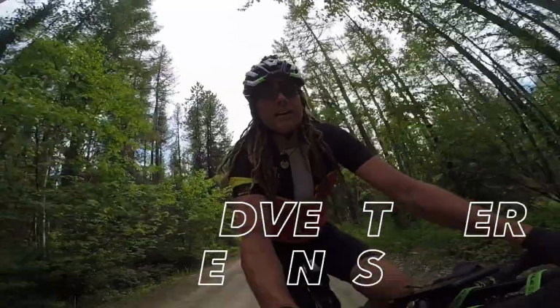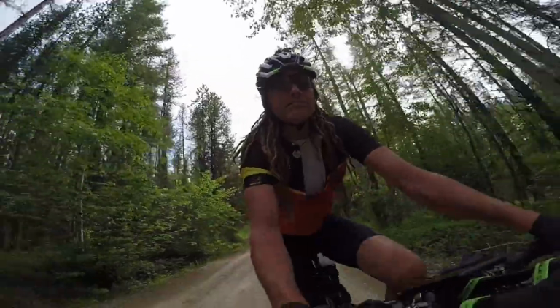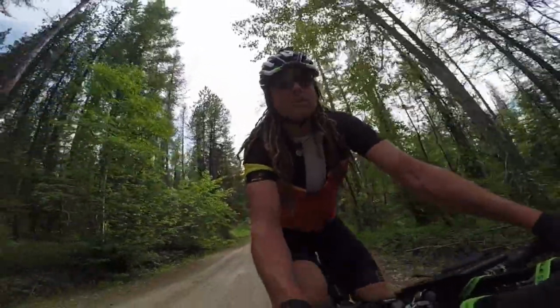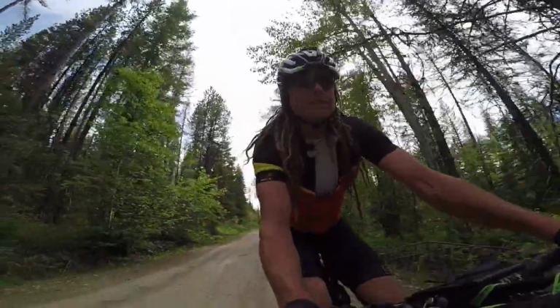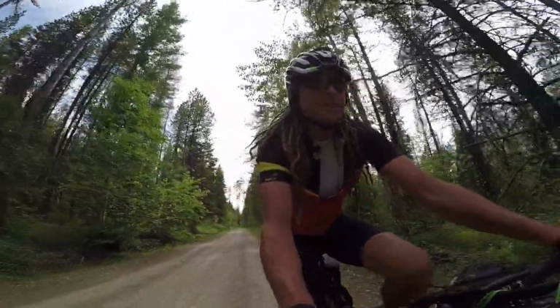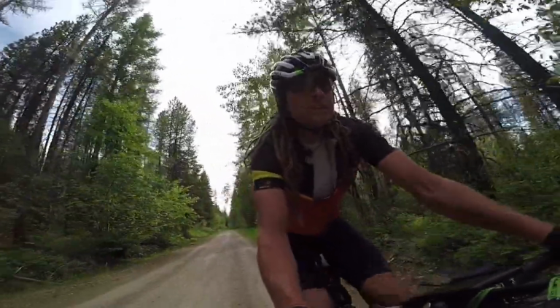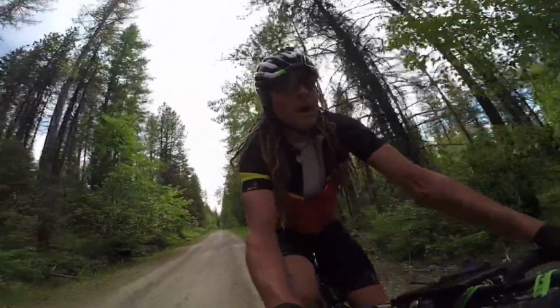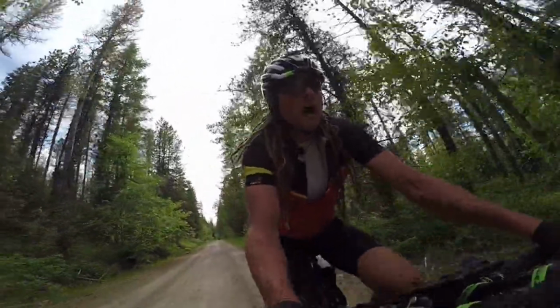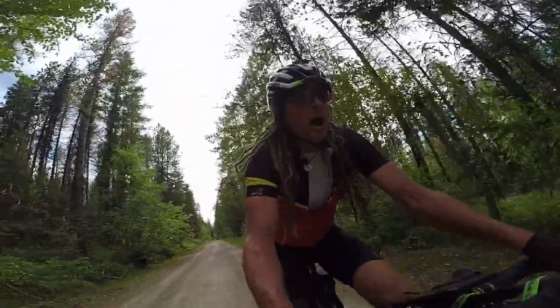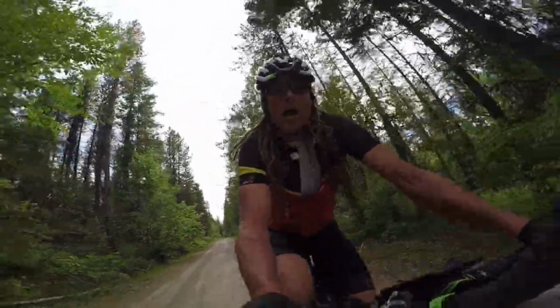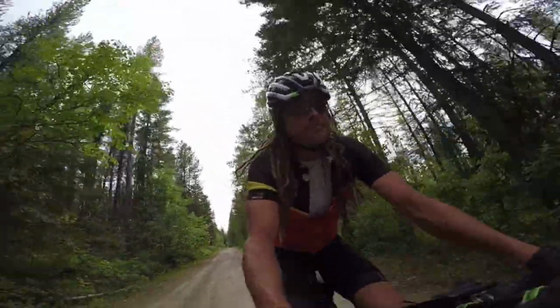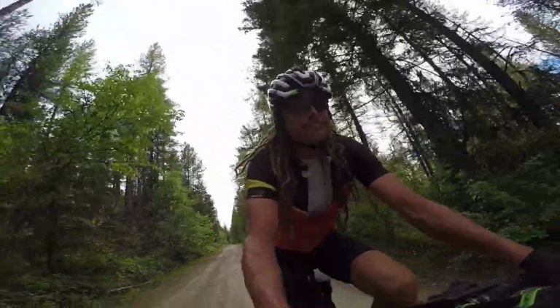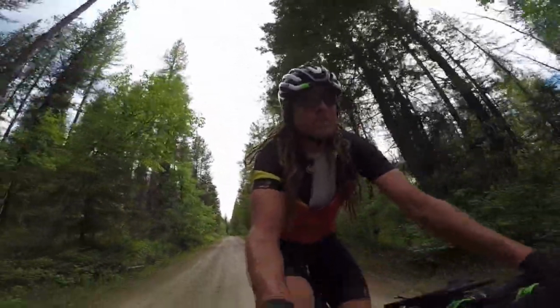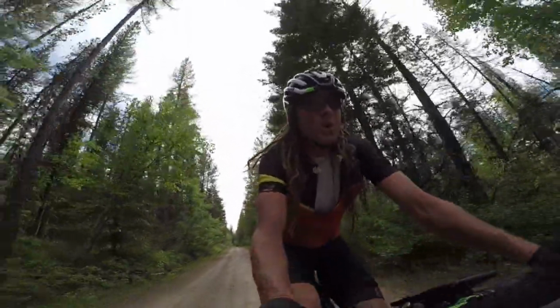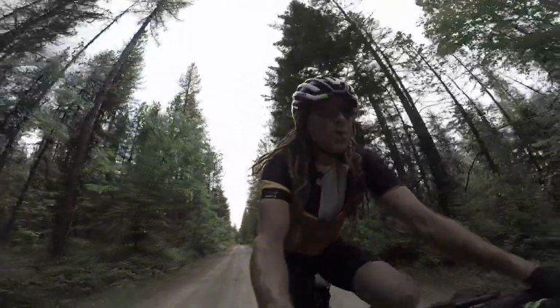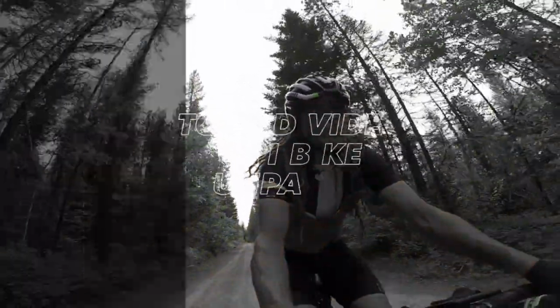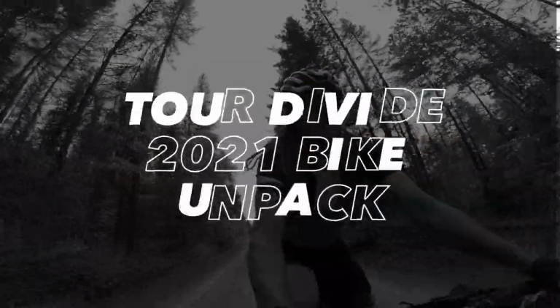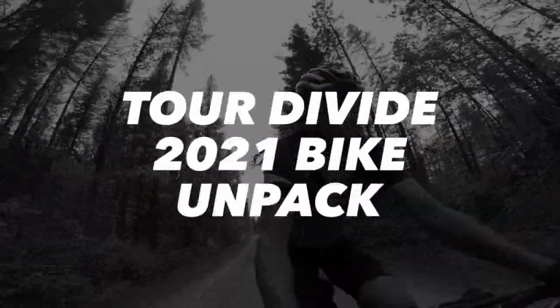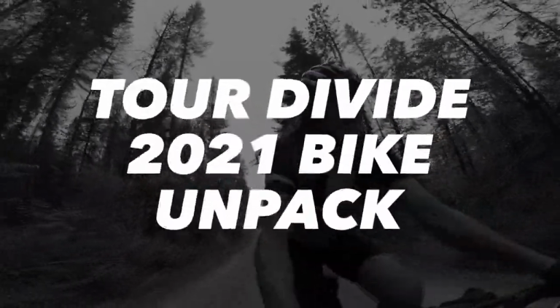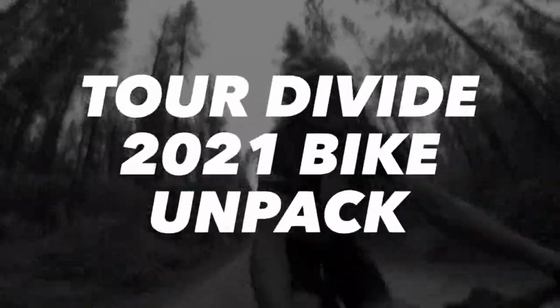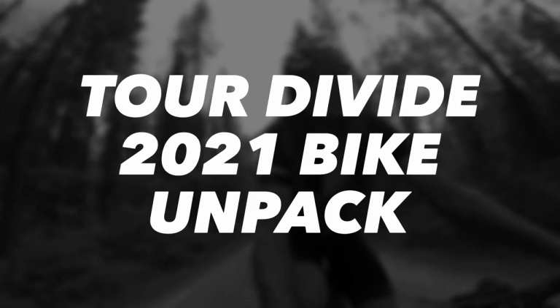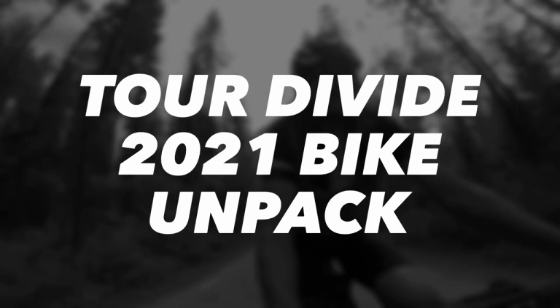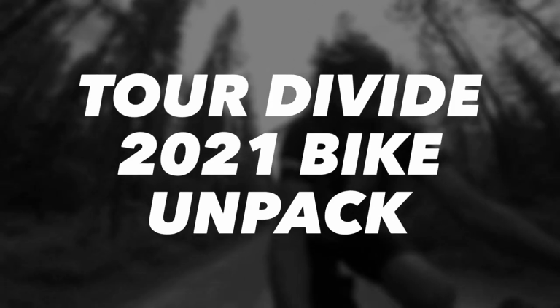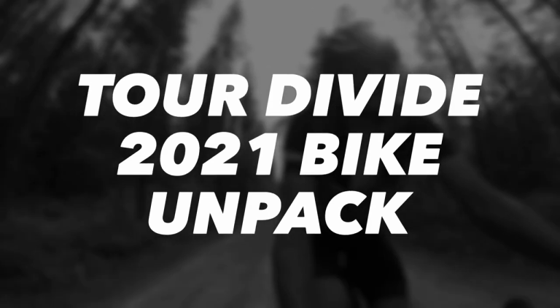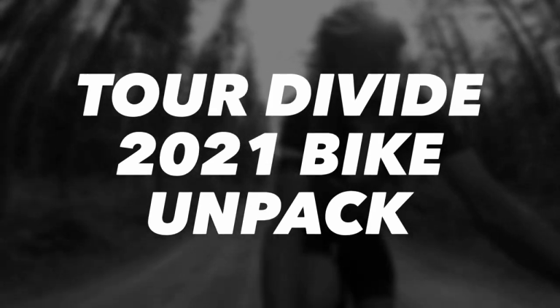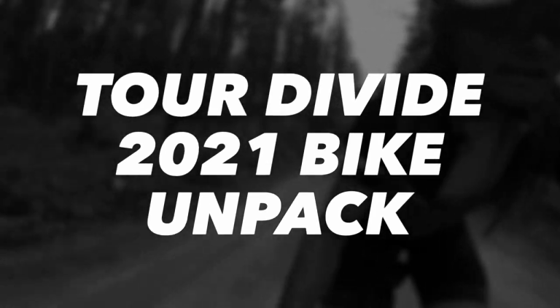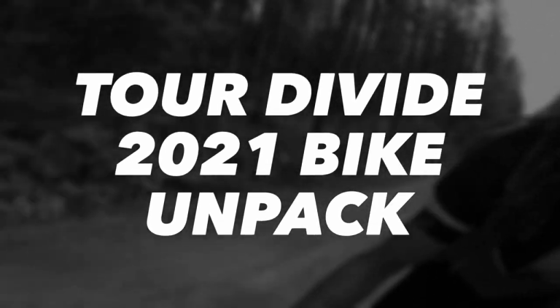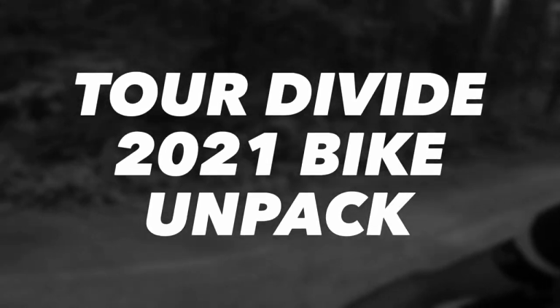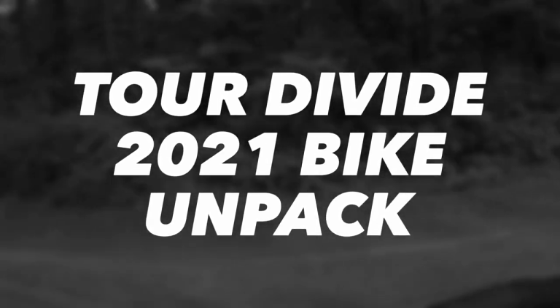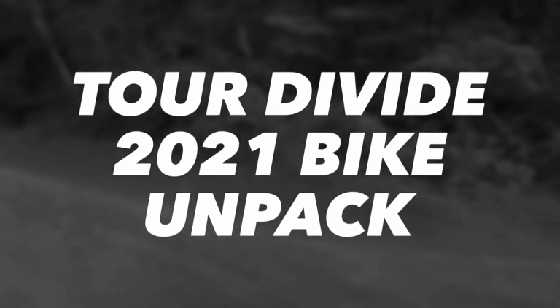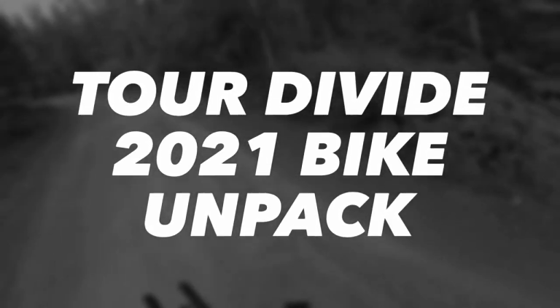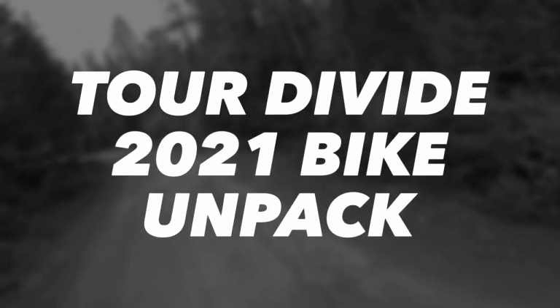These roads are so damn nice. I feel like I own them.